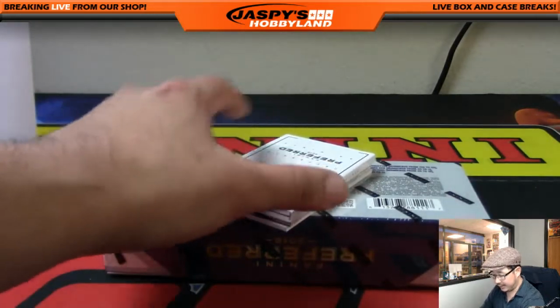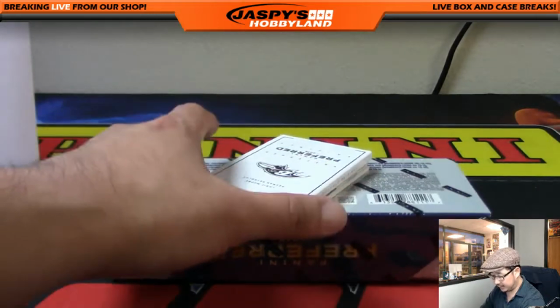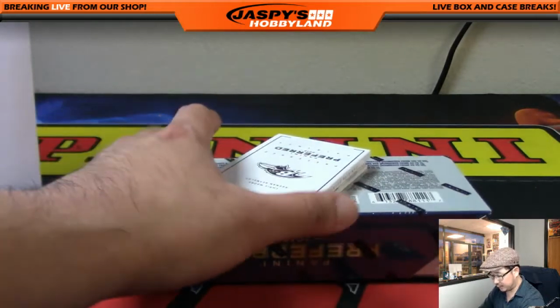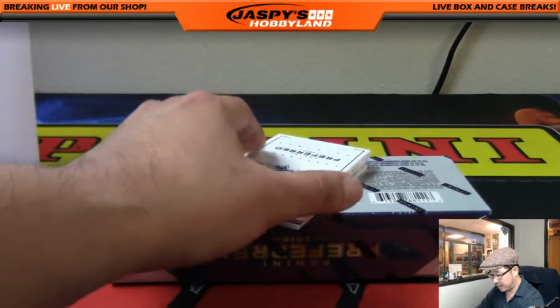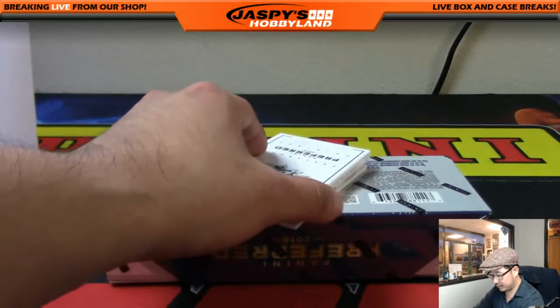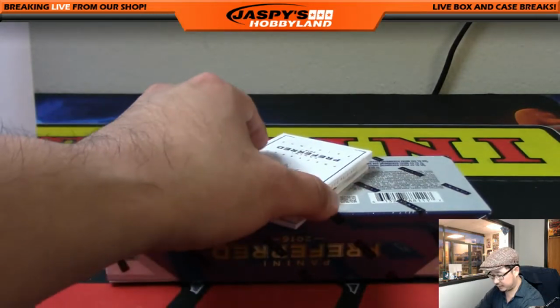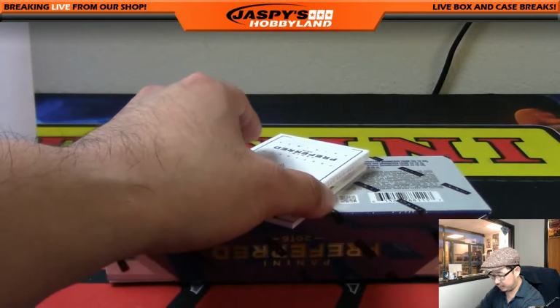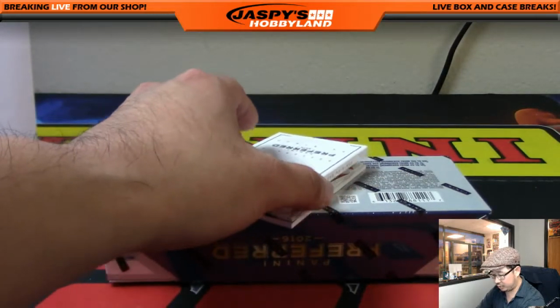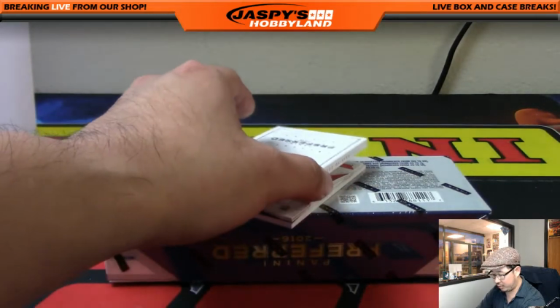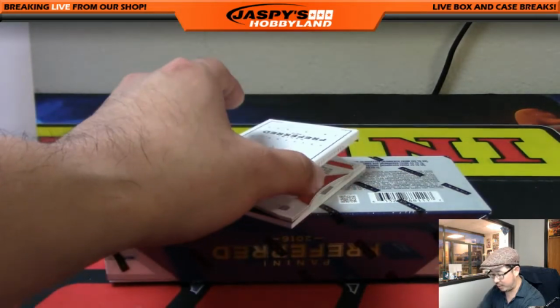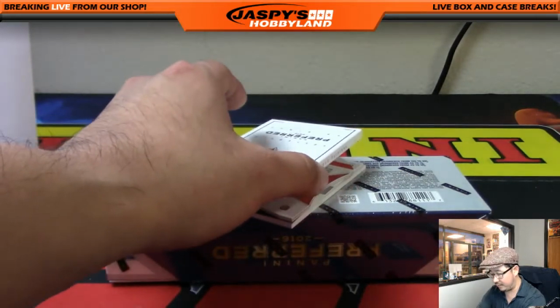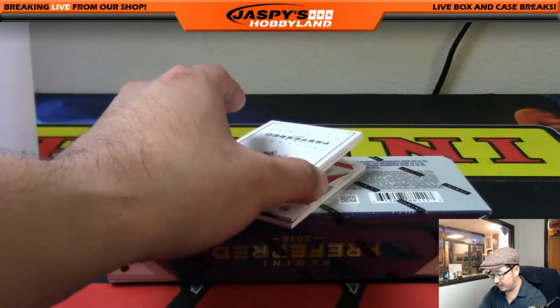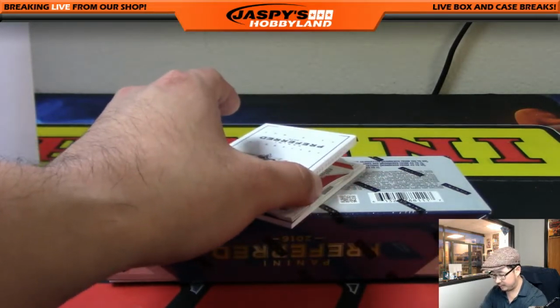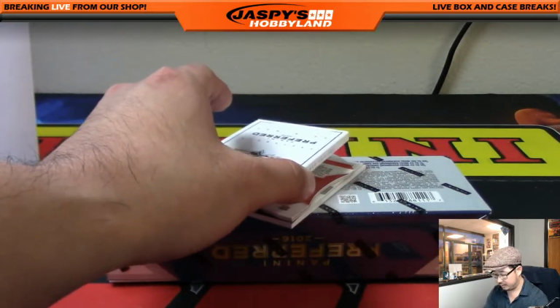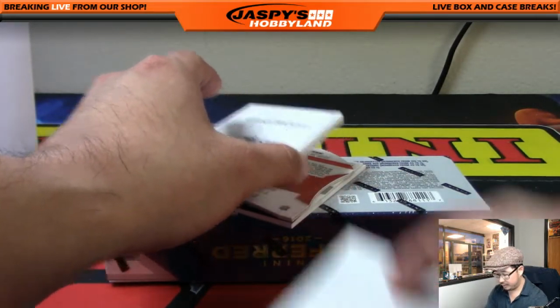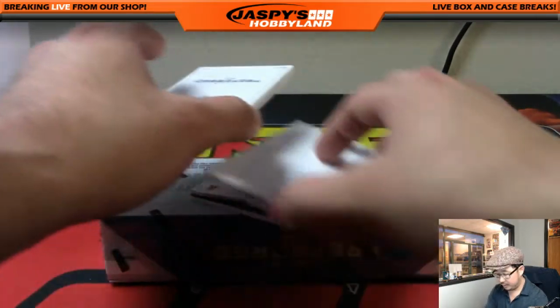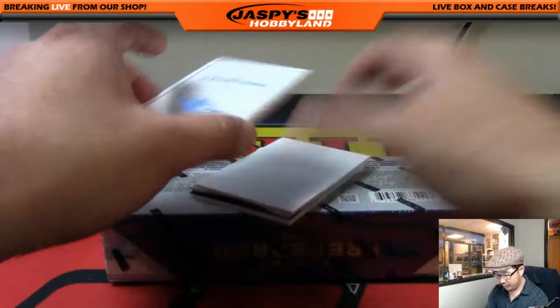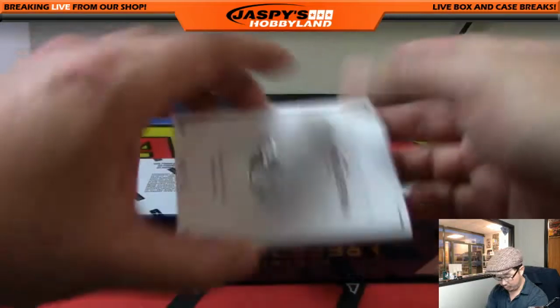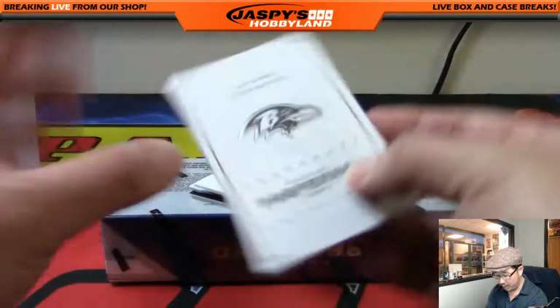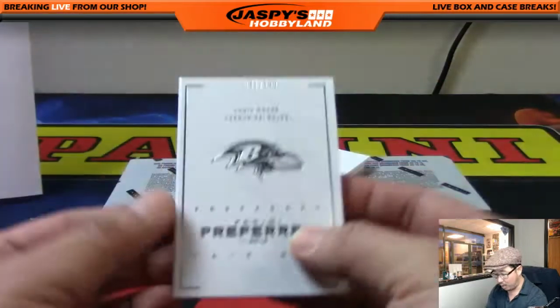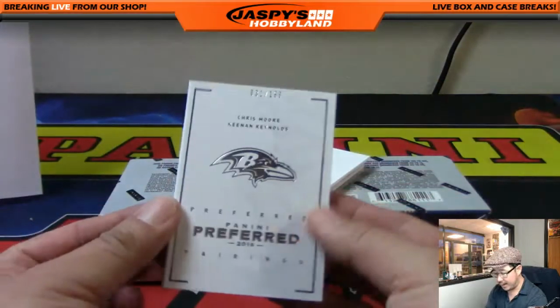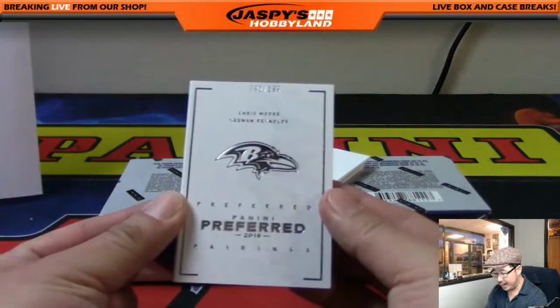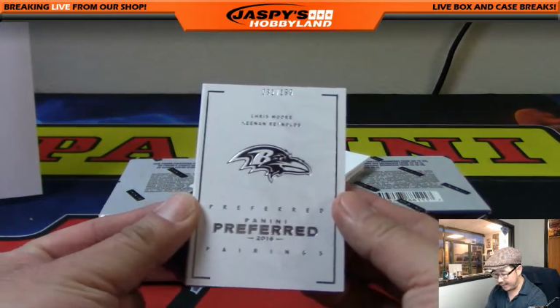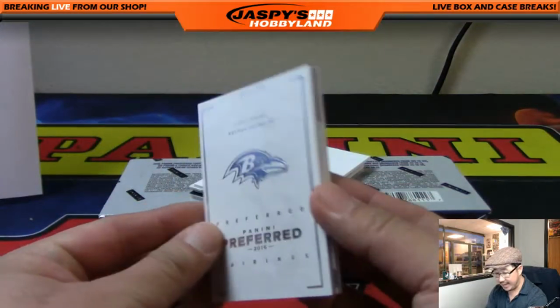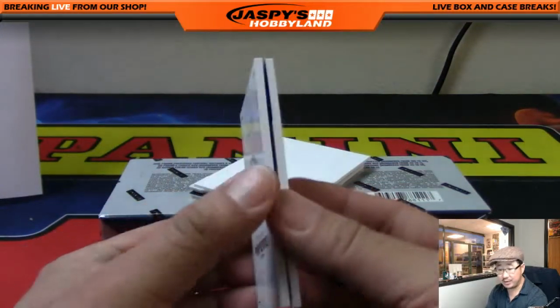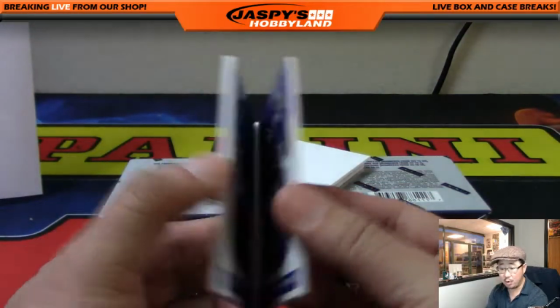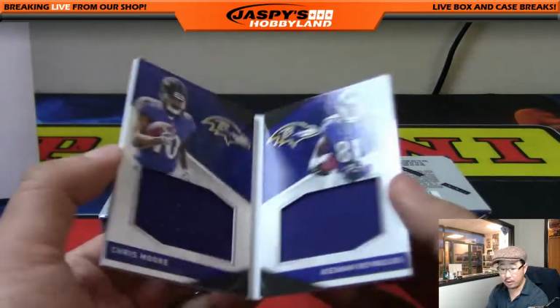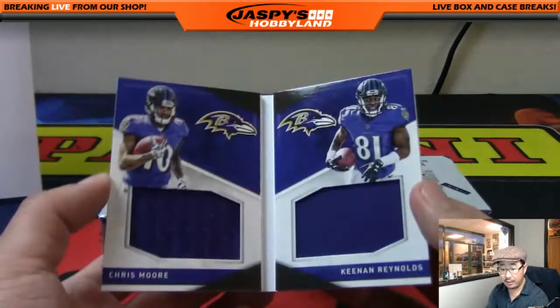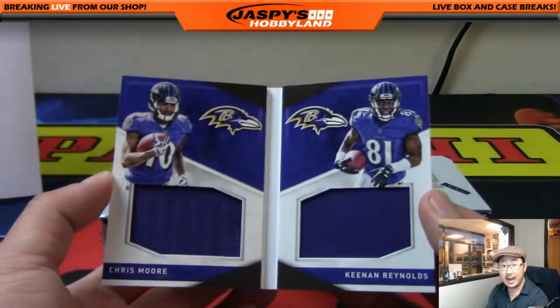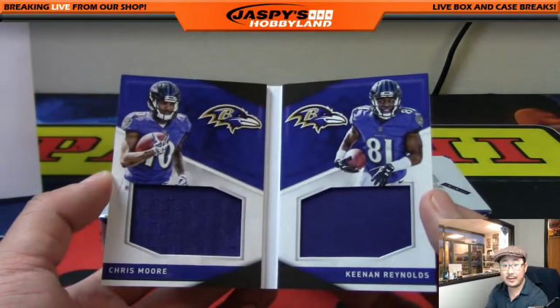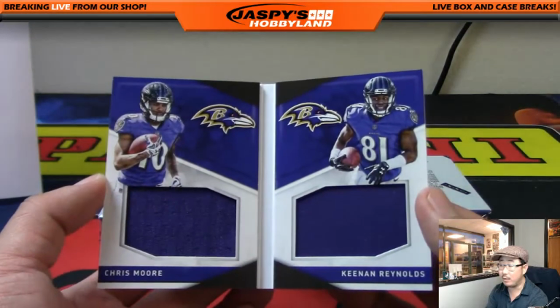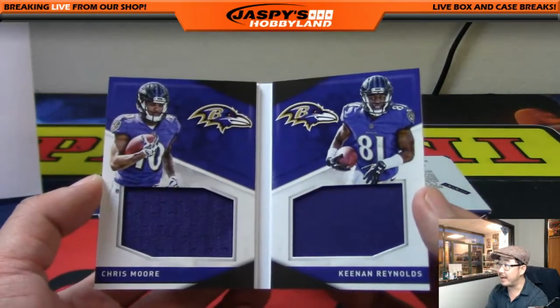Second to last box — we're going to start with a Raven. 31 out of 199 for the AFC North. Adam Kay with that.